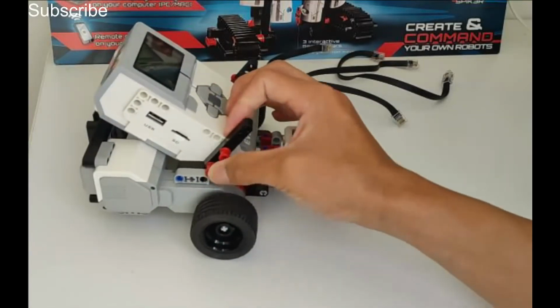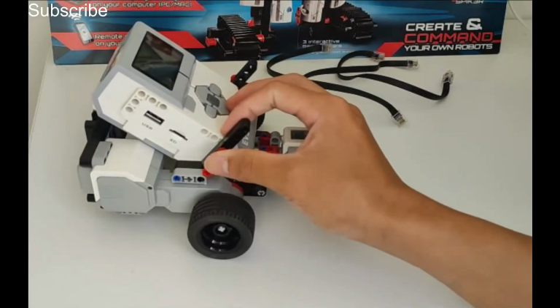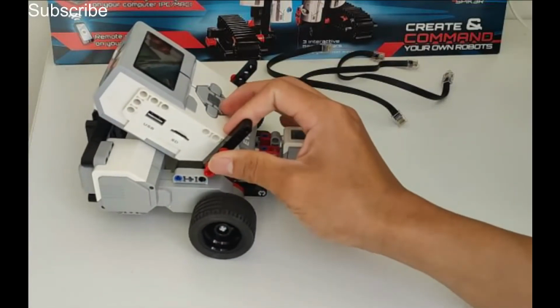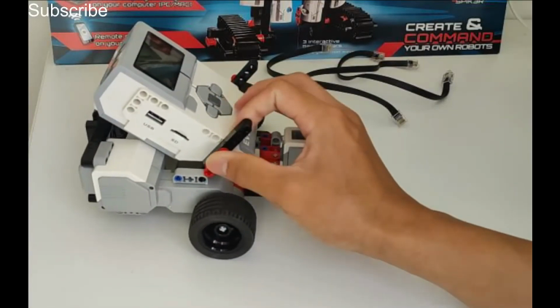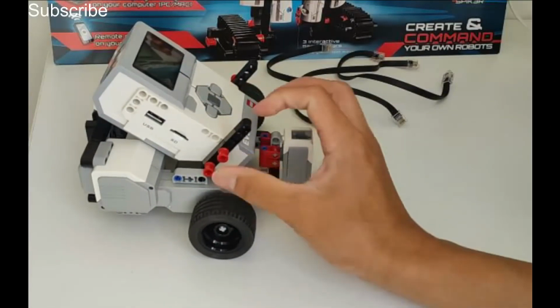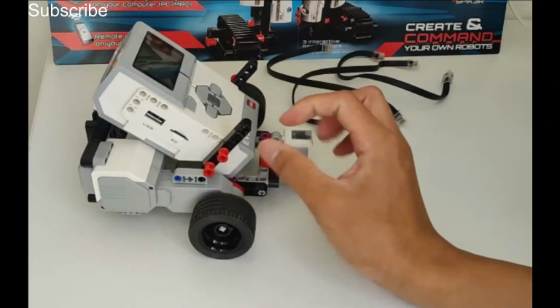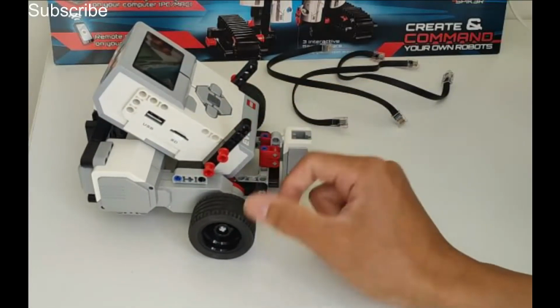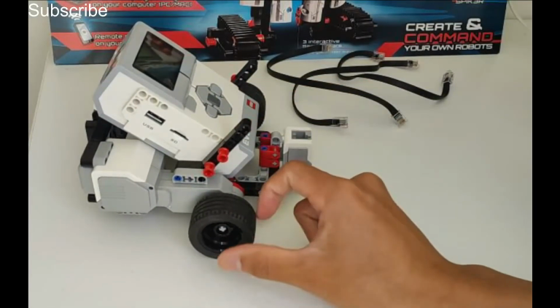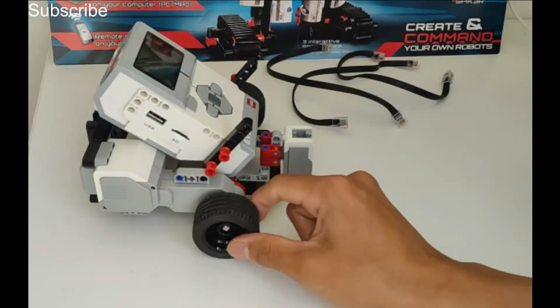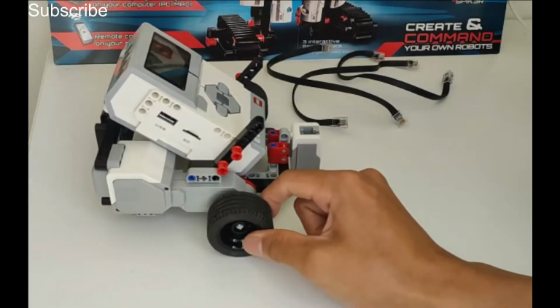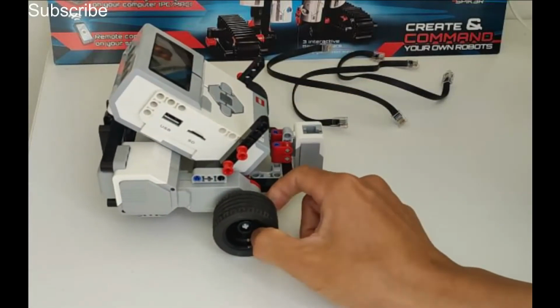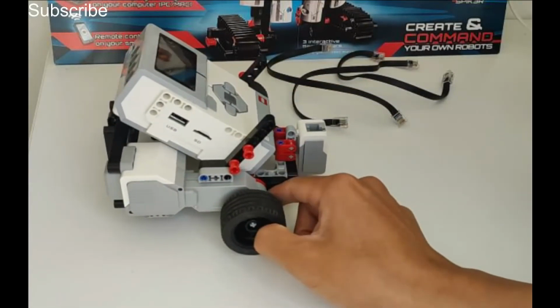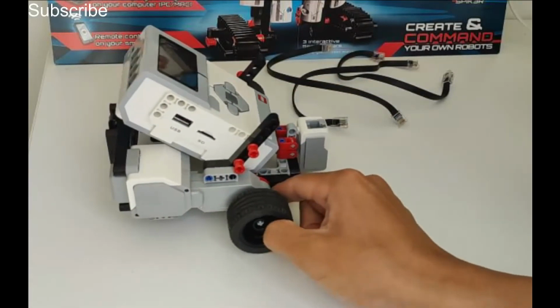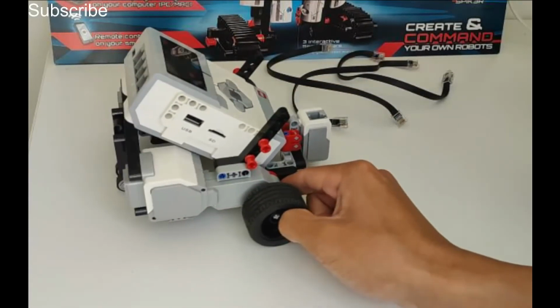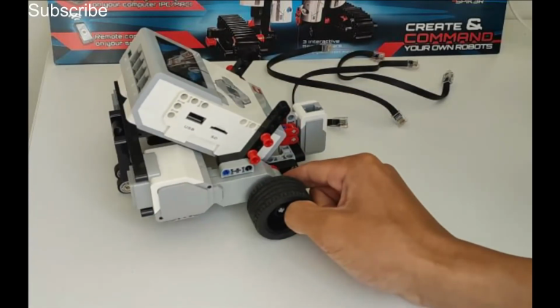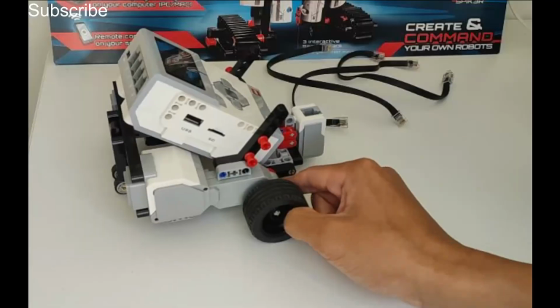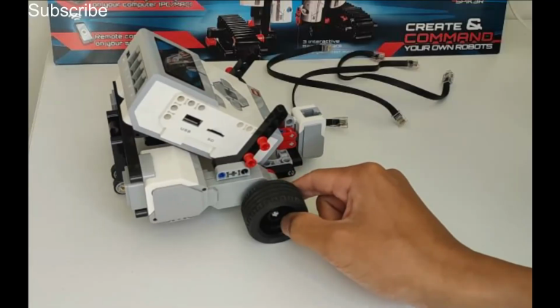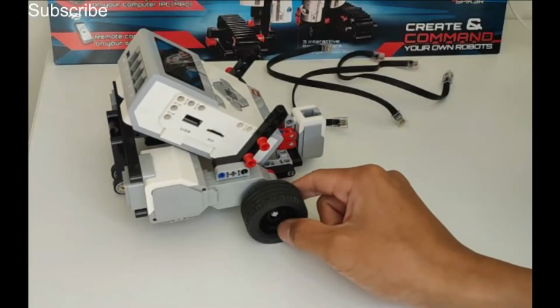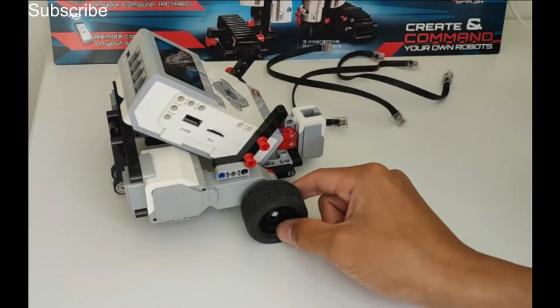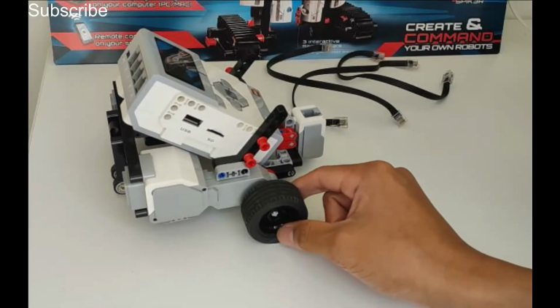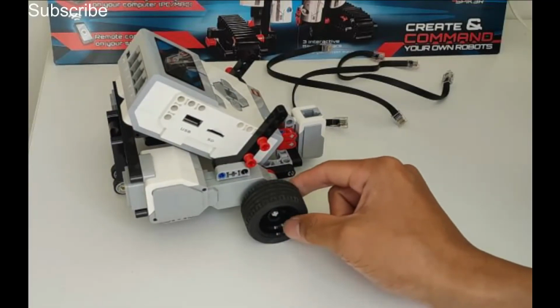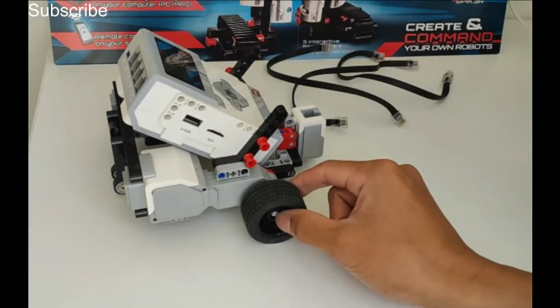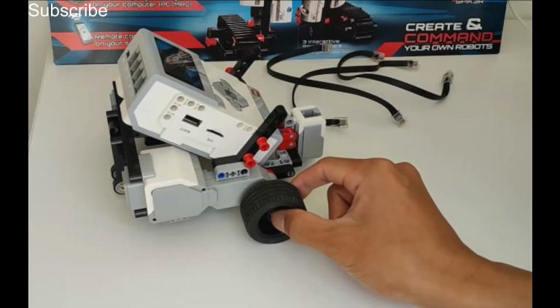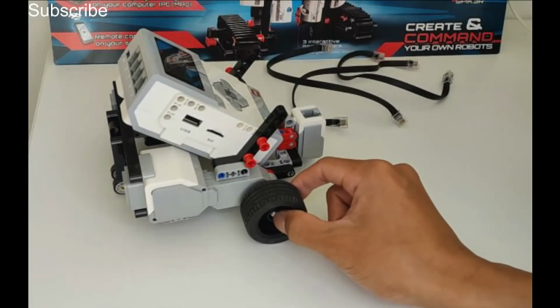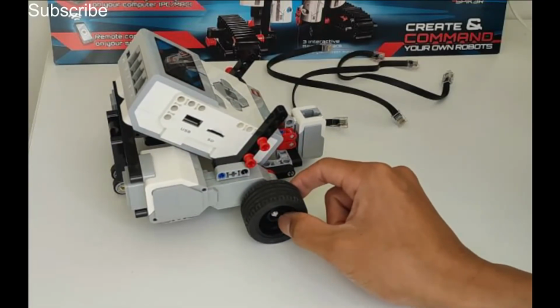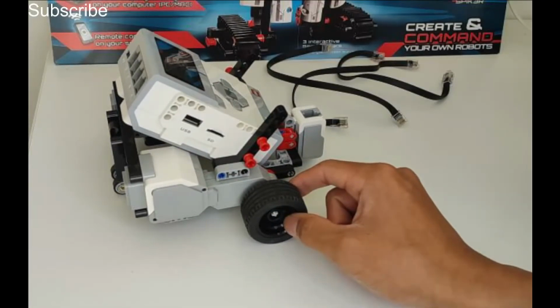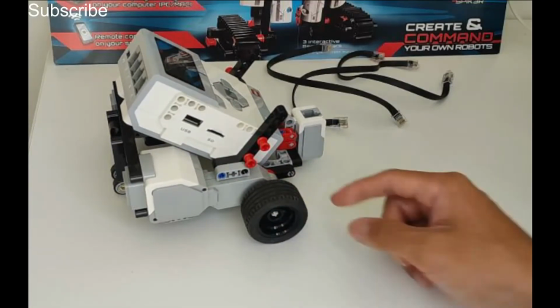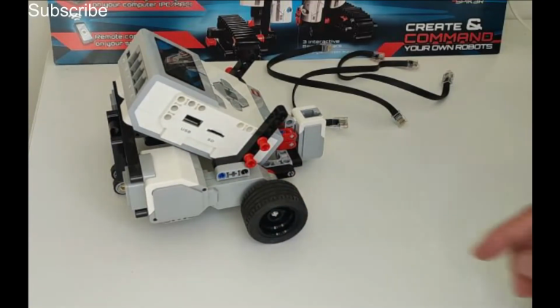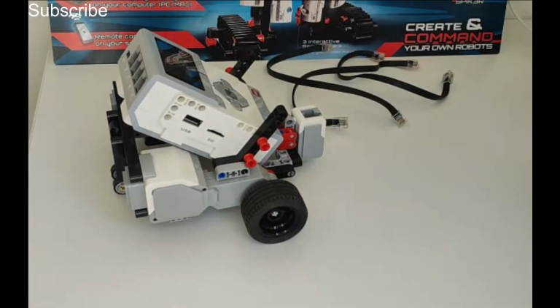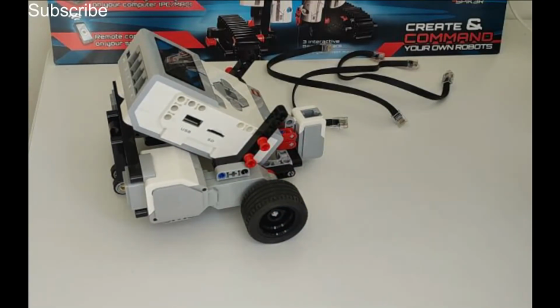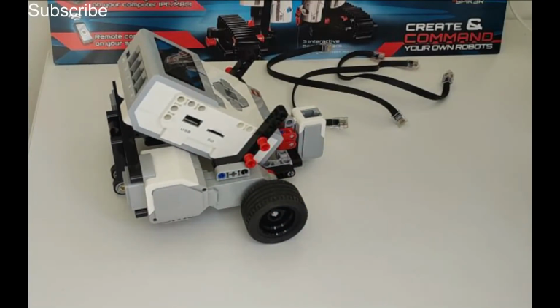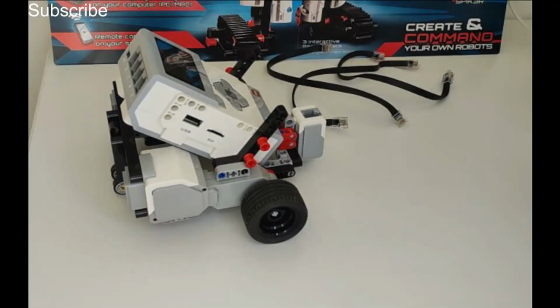That is our robot complete. All you need to do is add the wires — I will do that myself — and now we are going to do some programming.